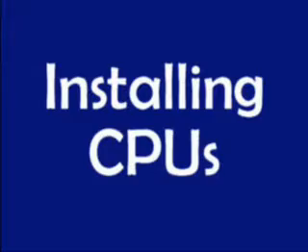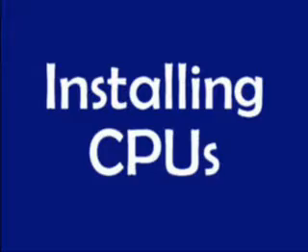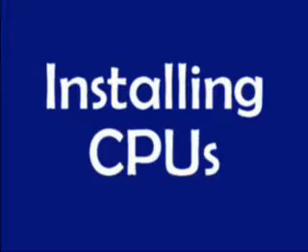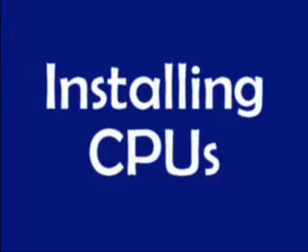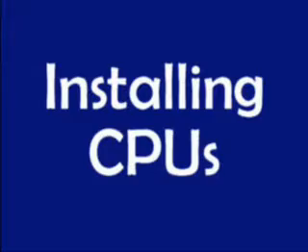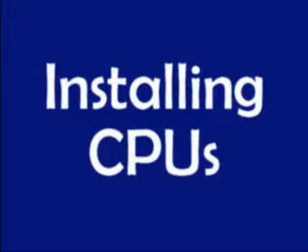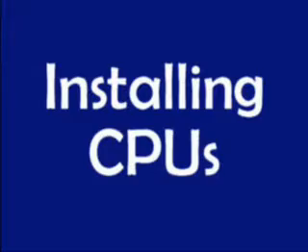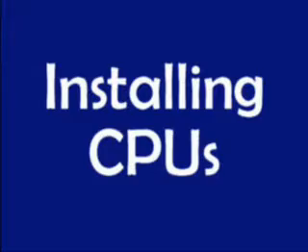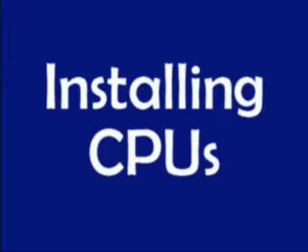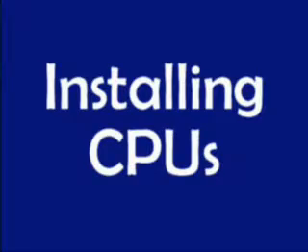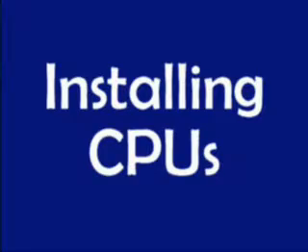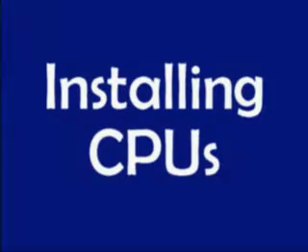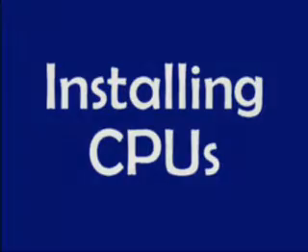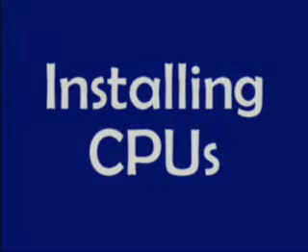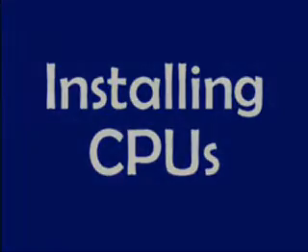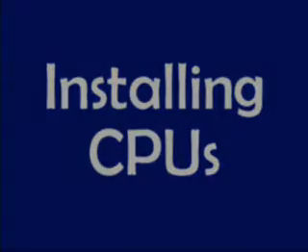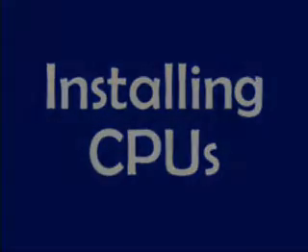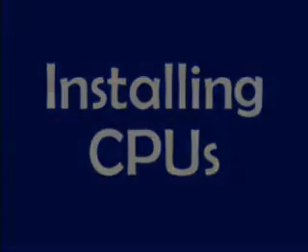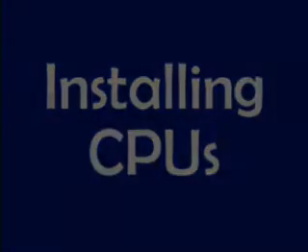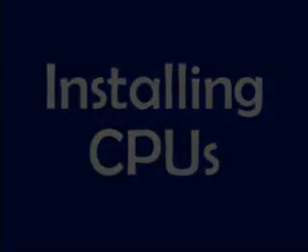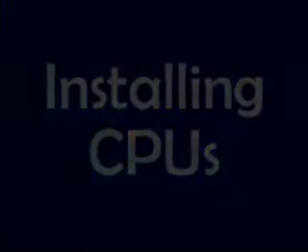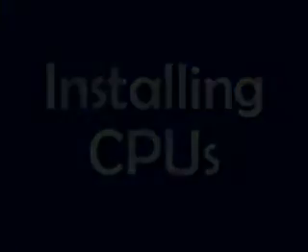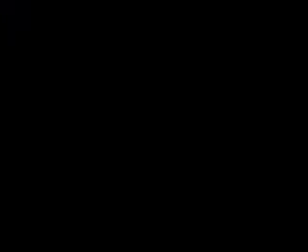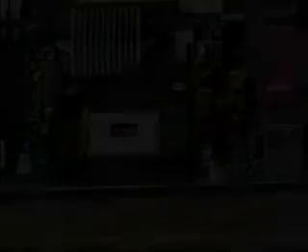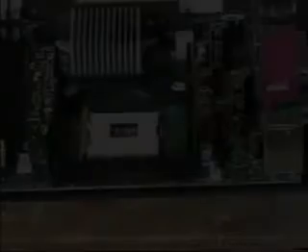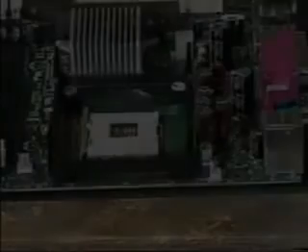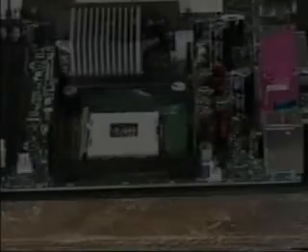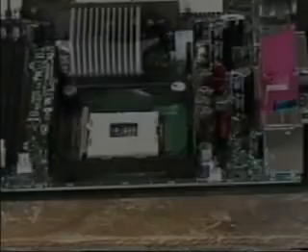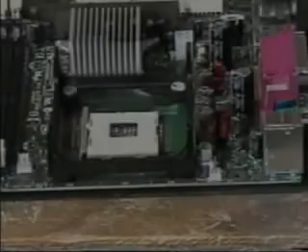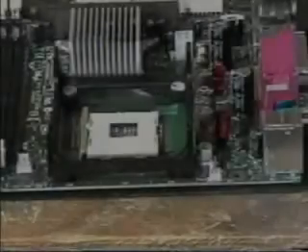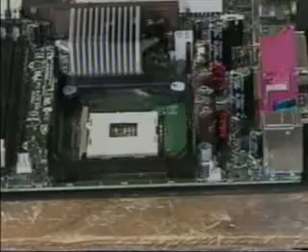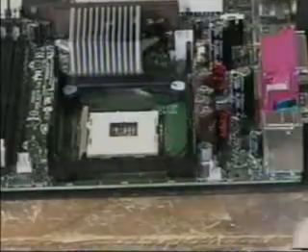We're now going to see the installation of two types of CPUs: socket type and slot type.